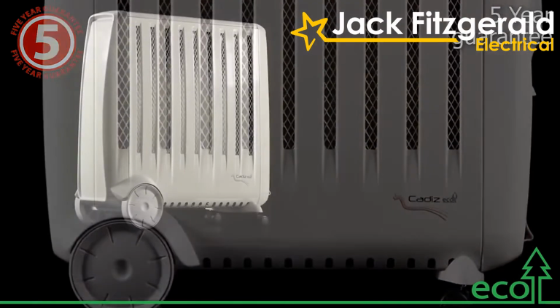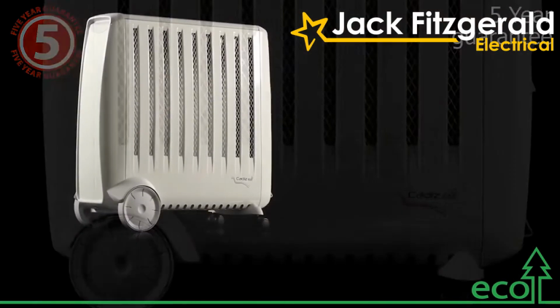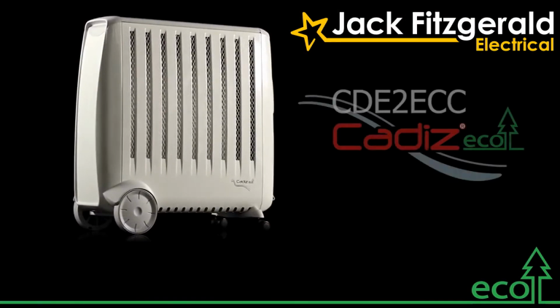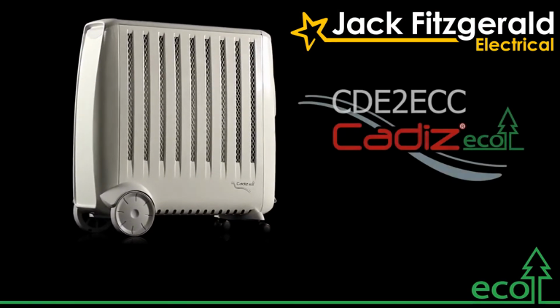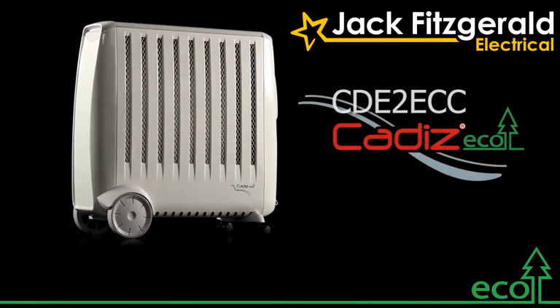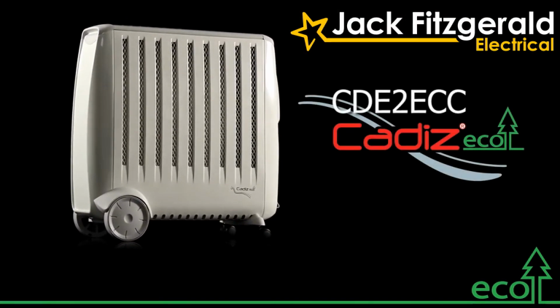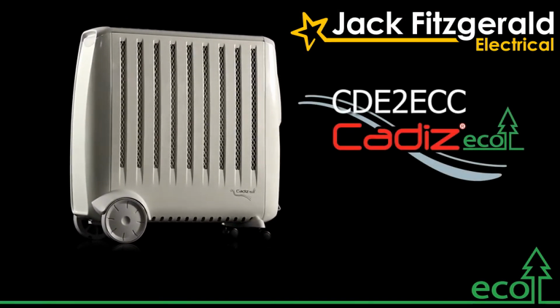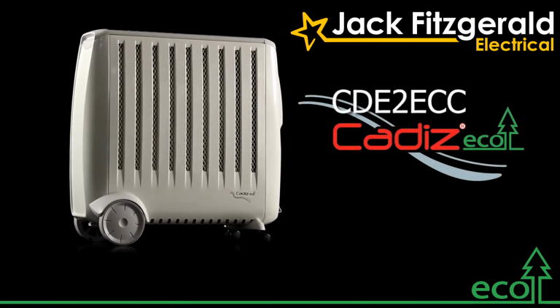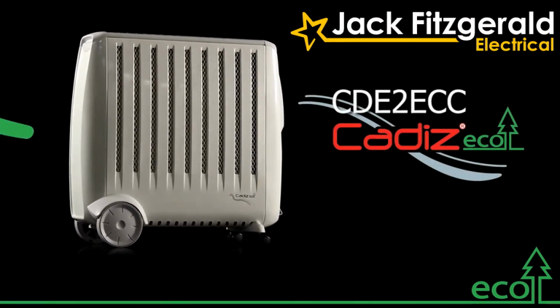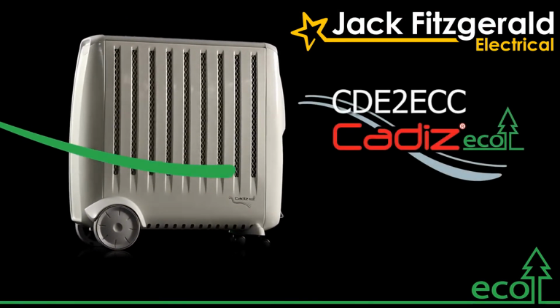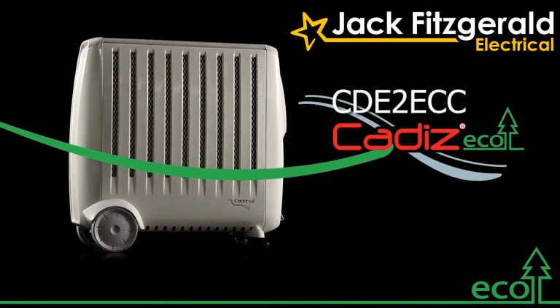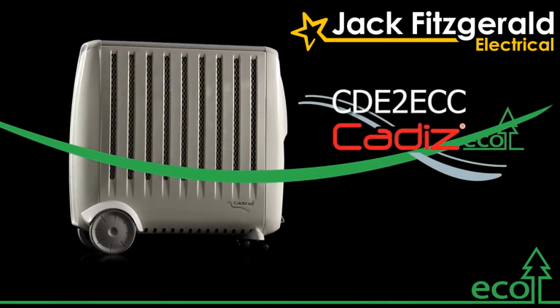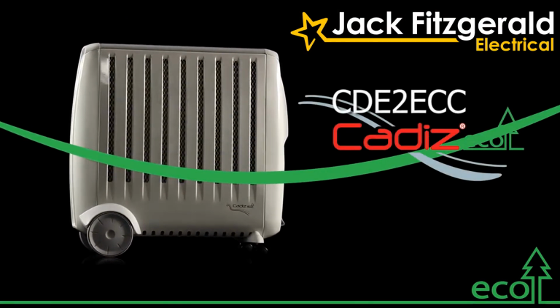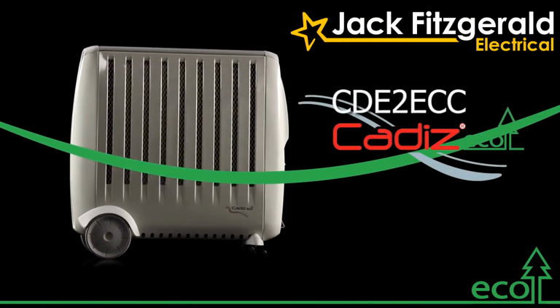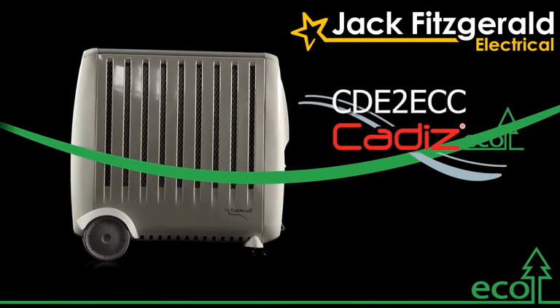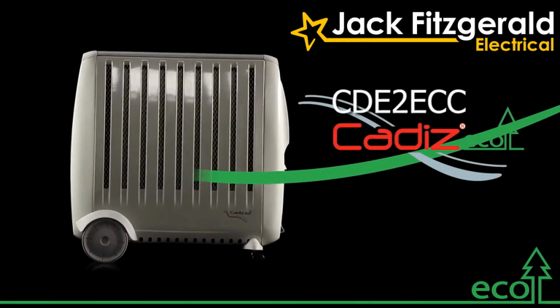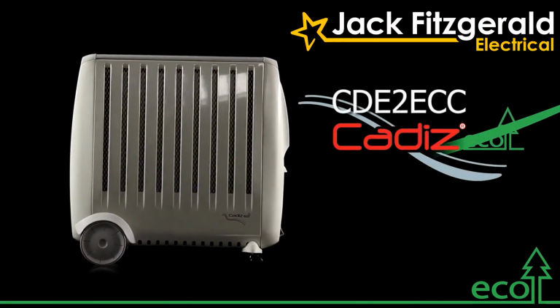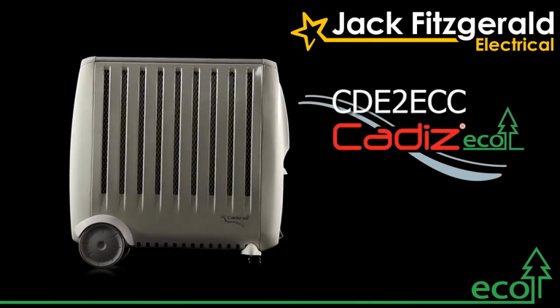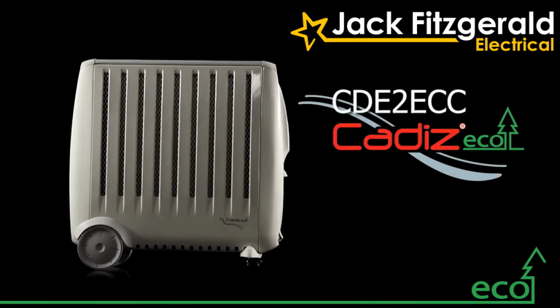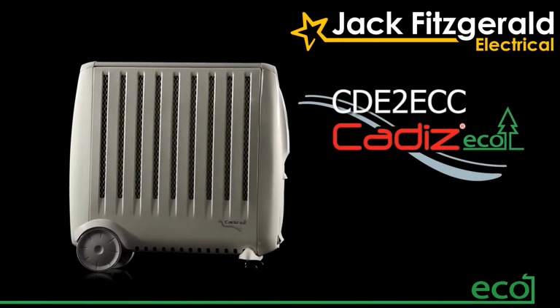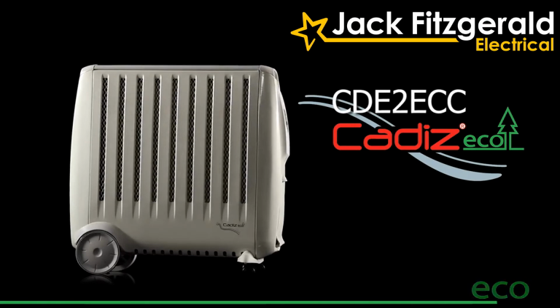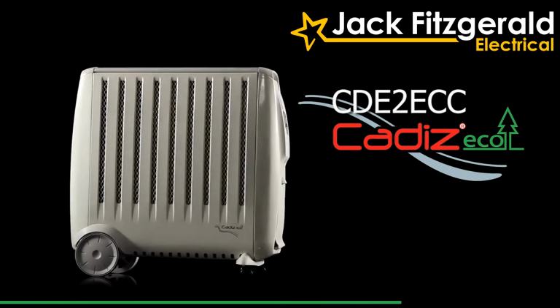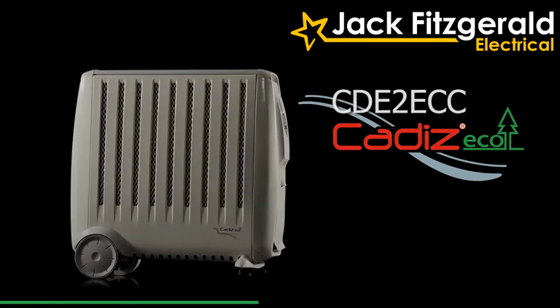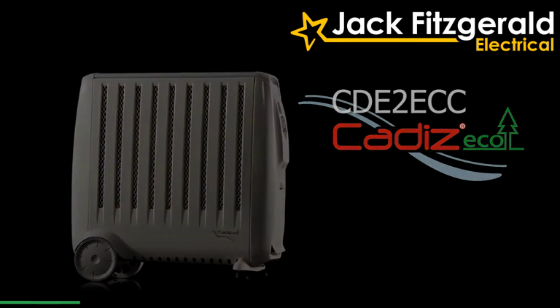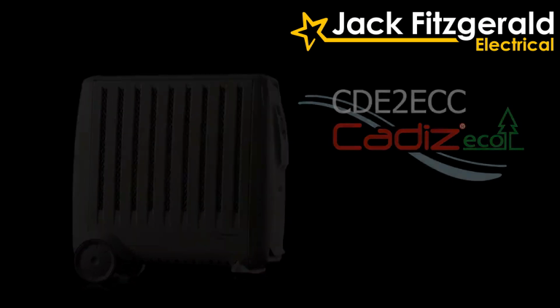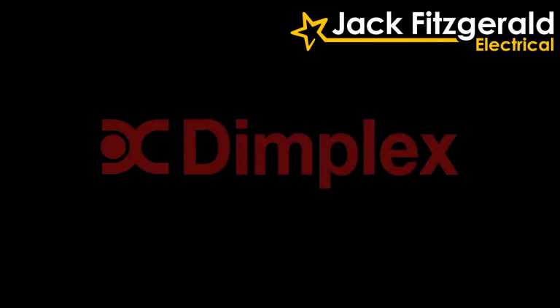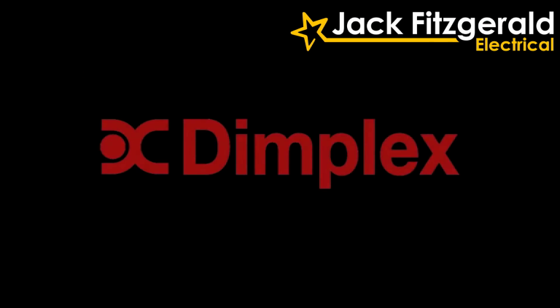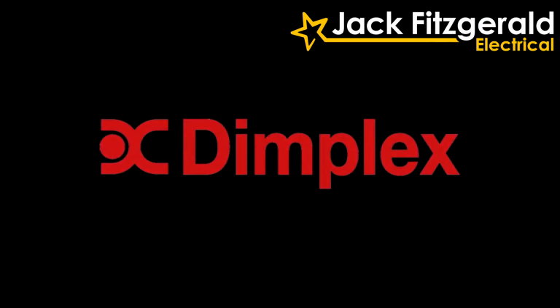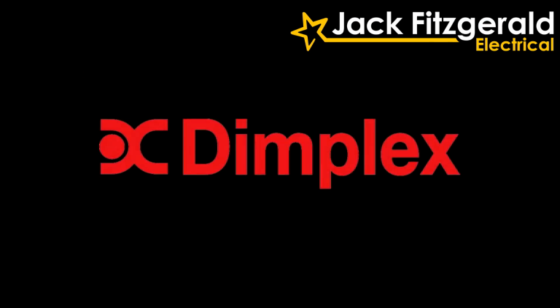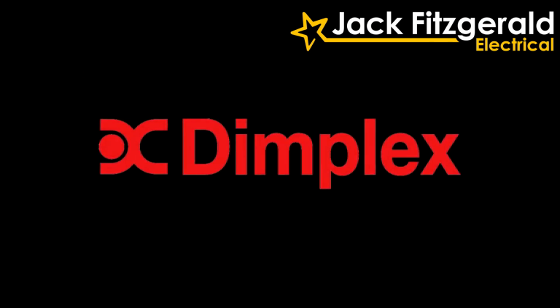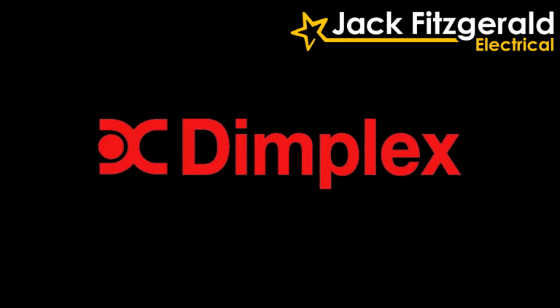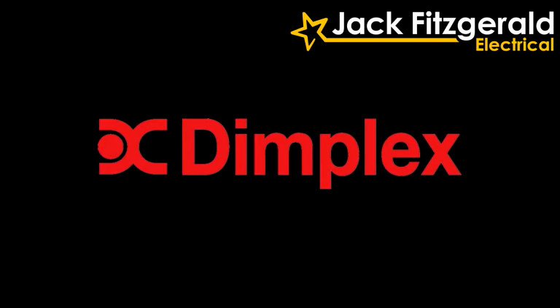The Cadiz Eco Oil-Free Radiator from Dimplex — where others try, we deliver.